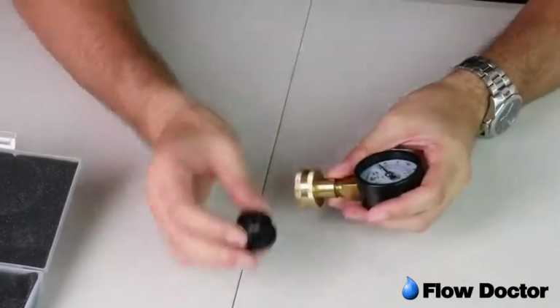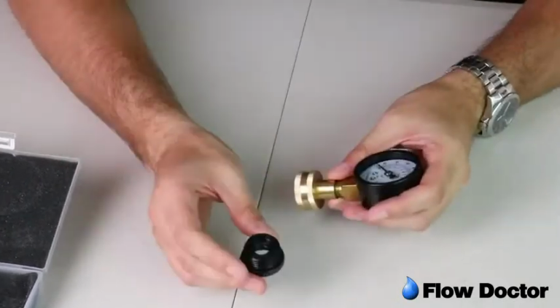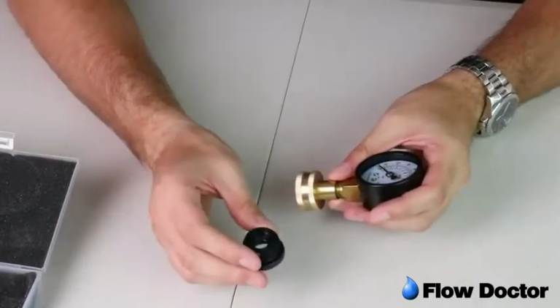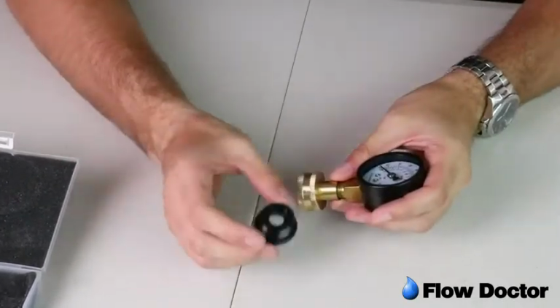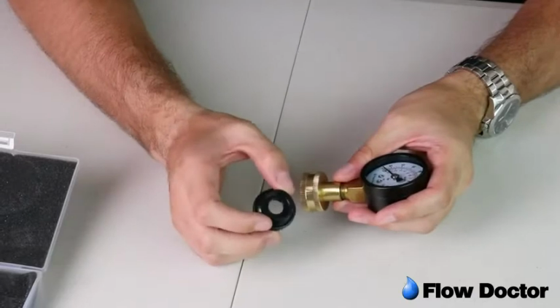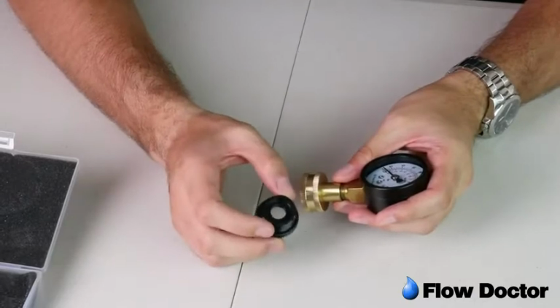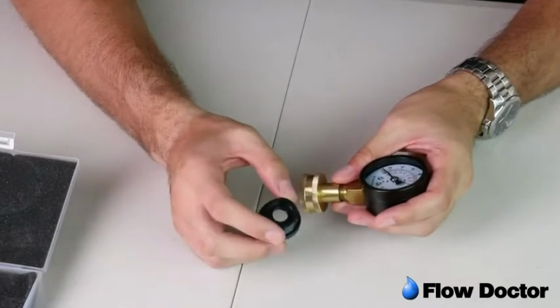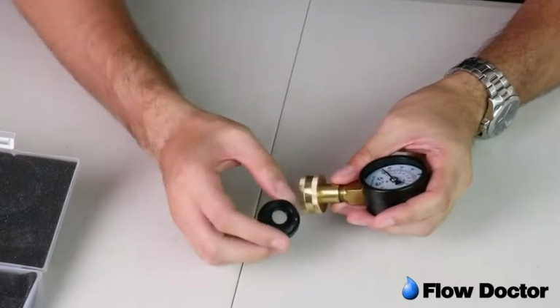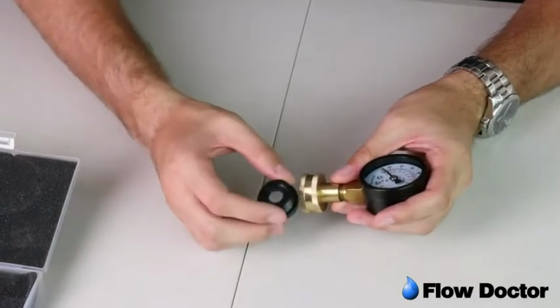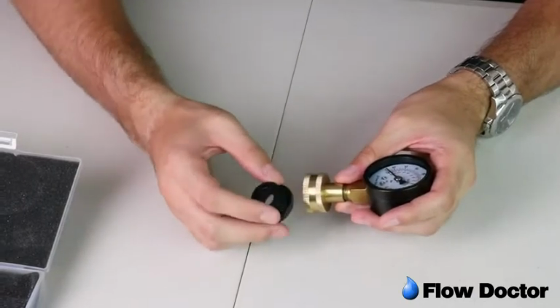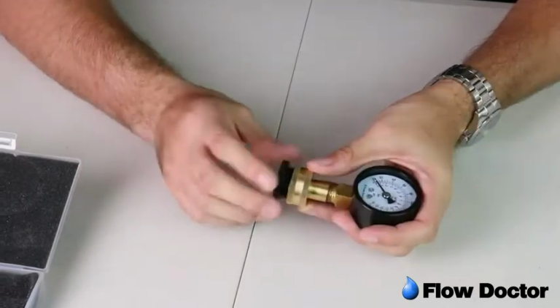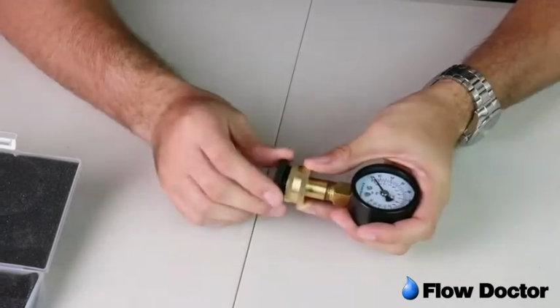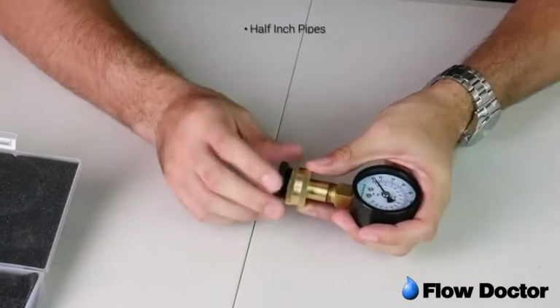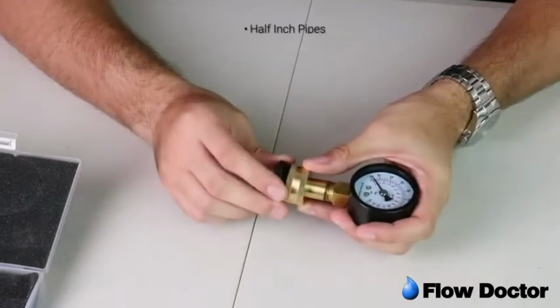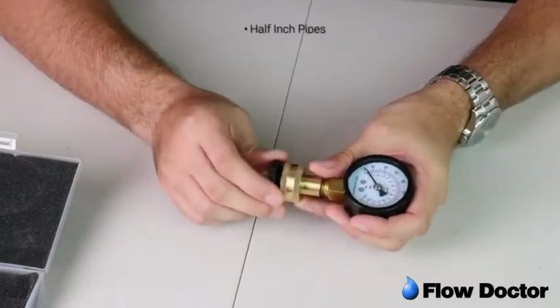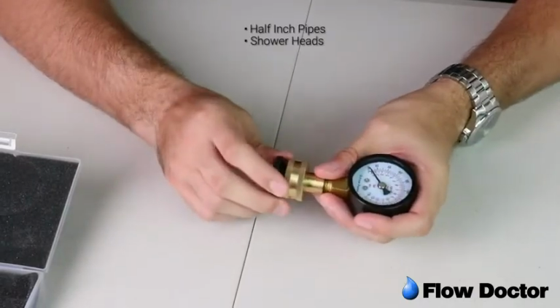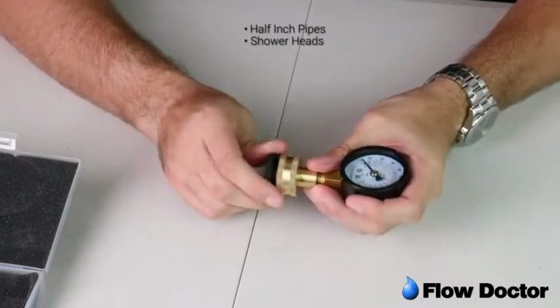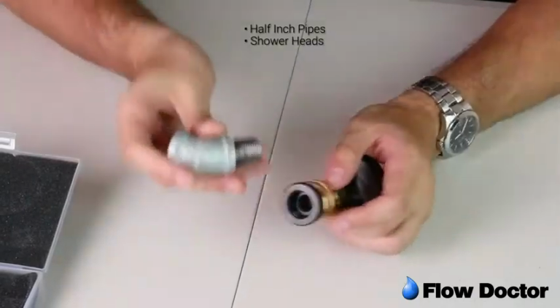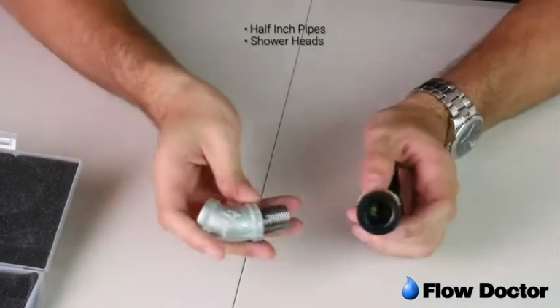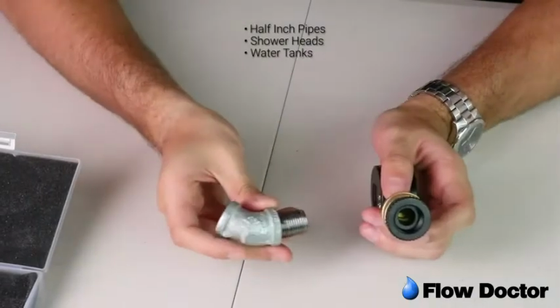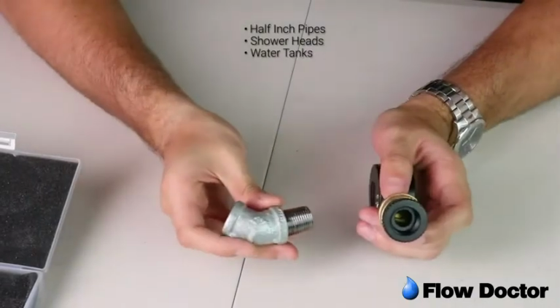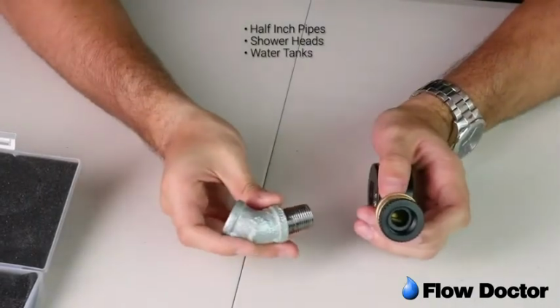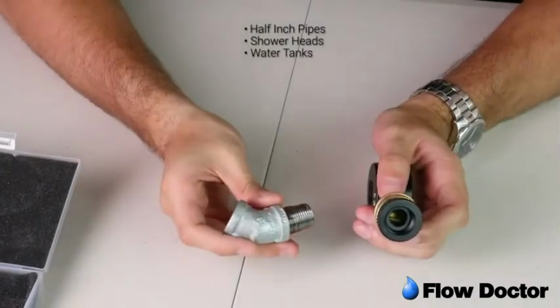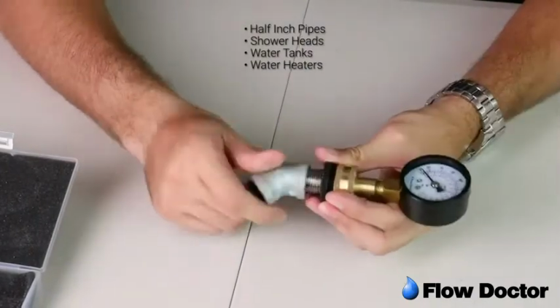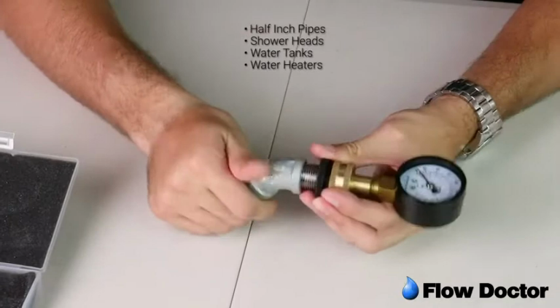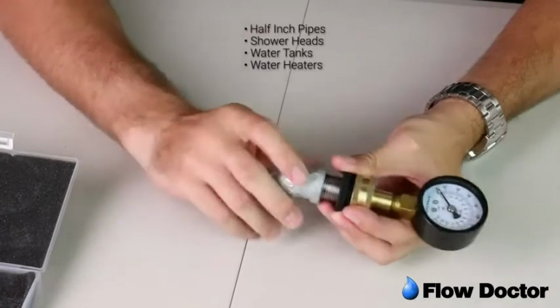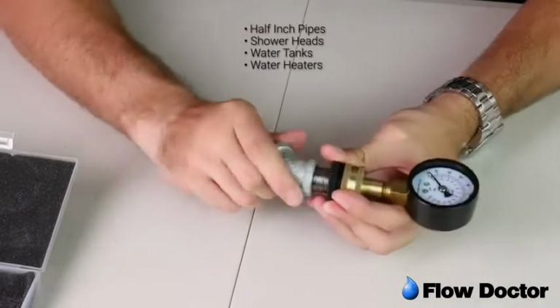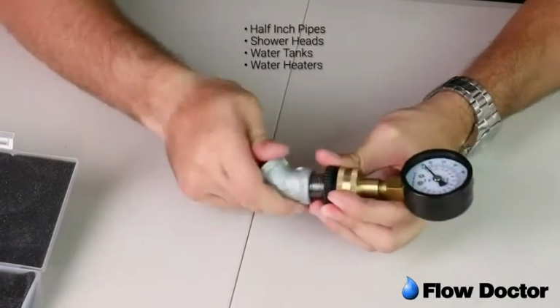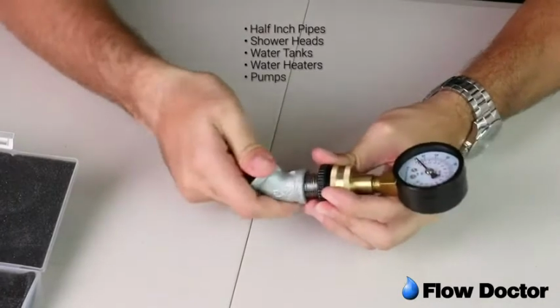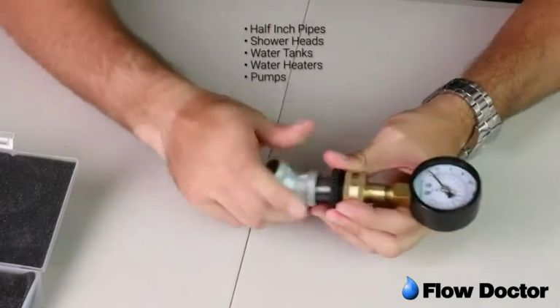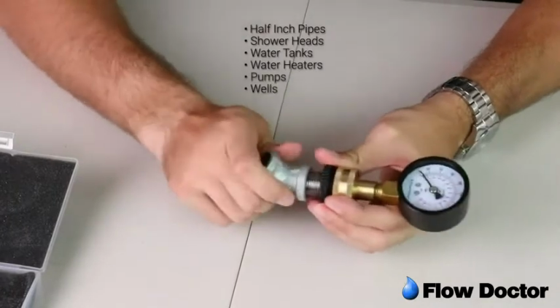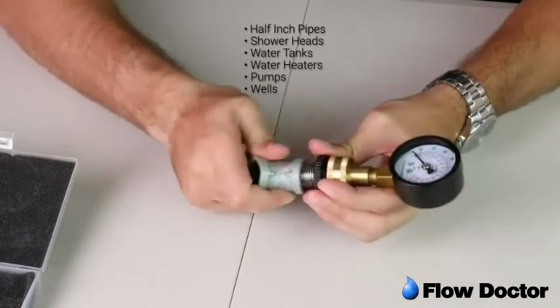Use the half-inch adapter to test on half-inch pipes, shower heads, water tanks, water heaters, pumps, and wells.